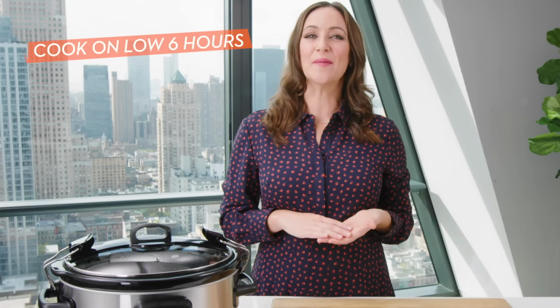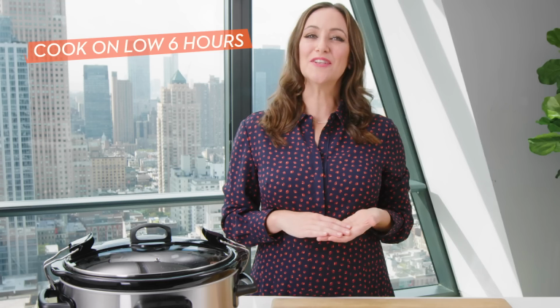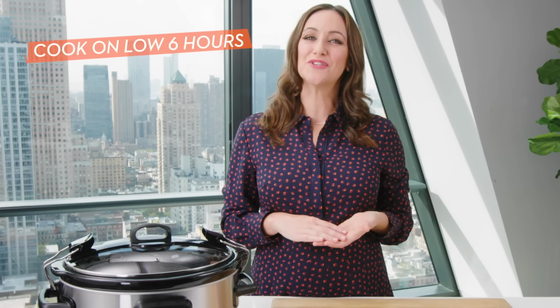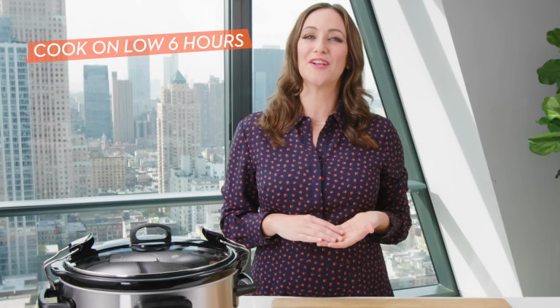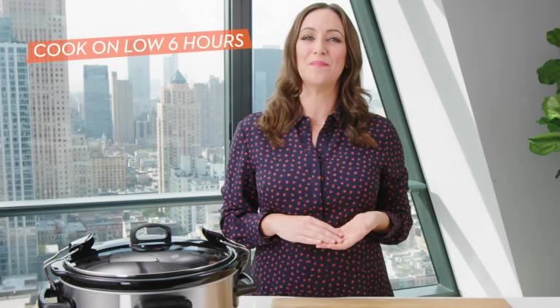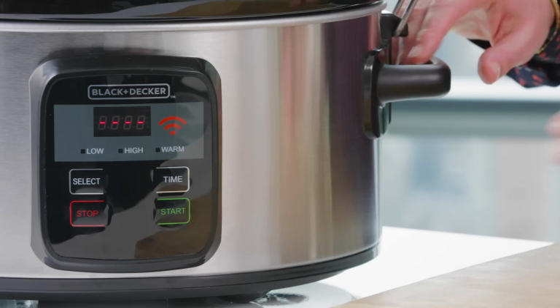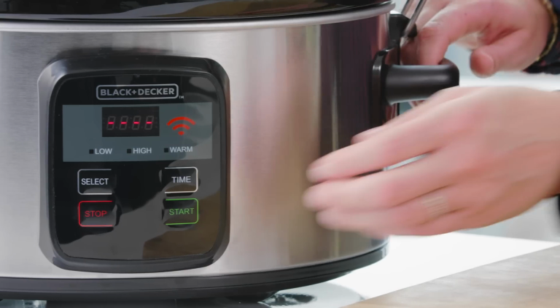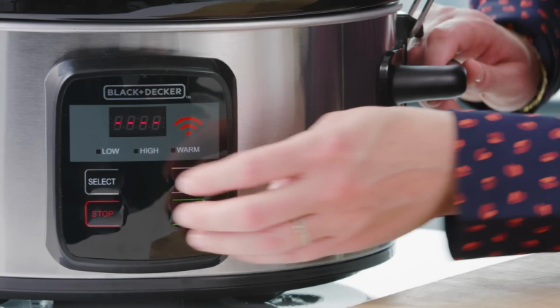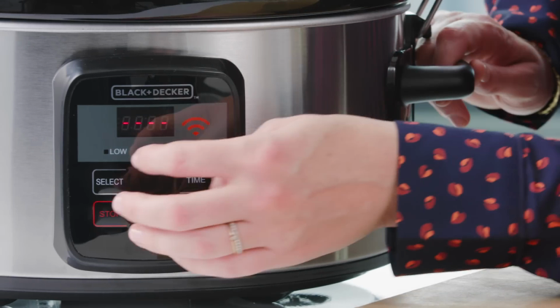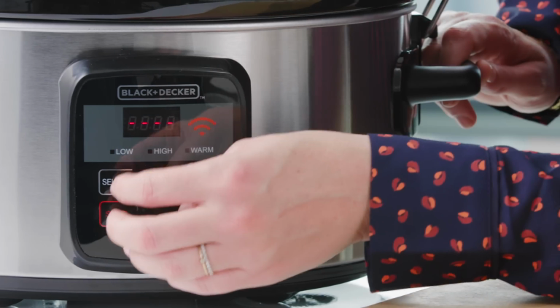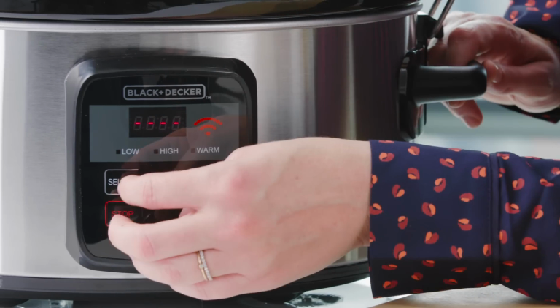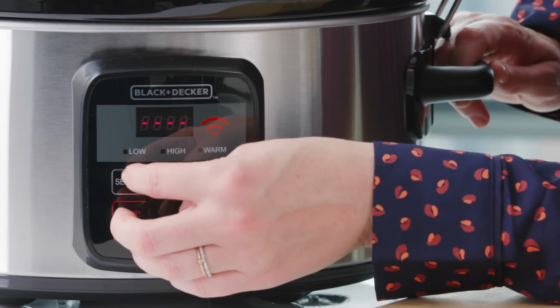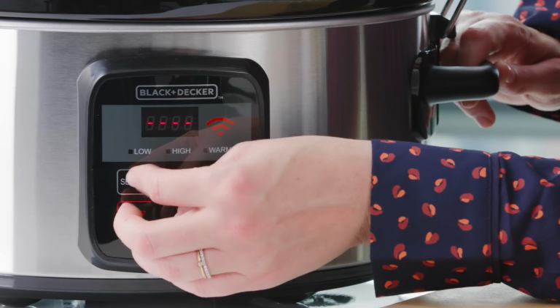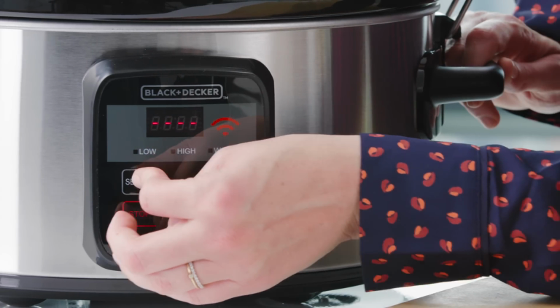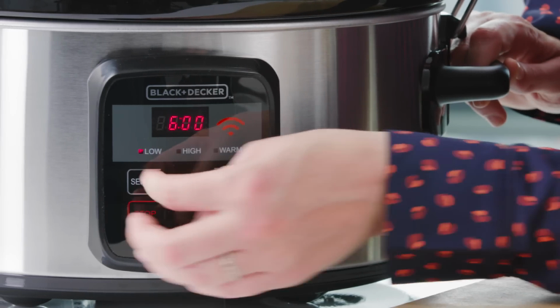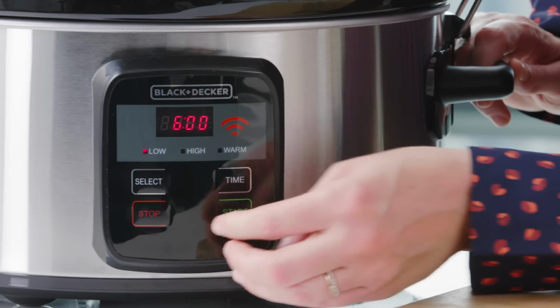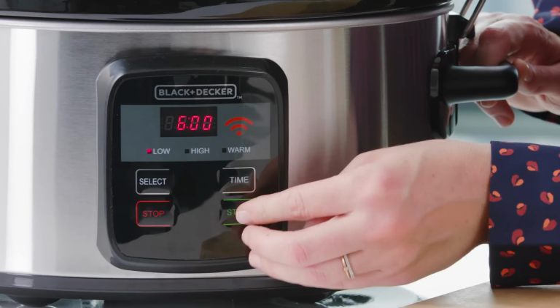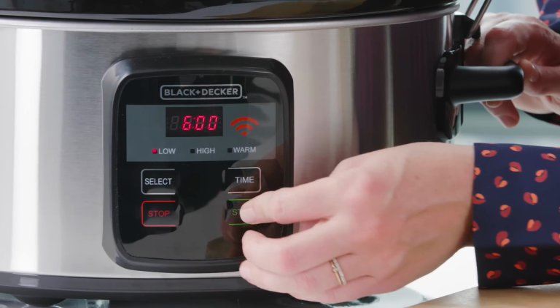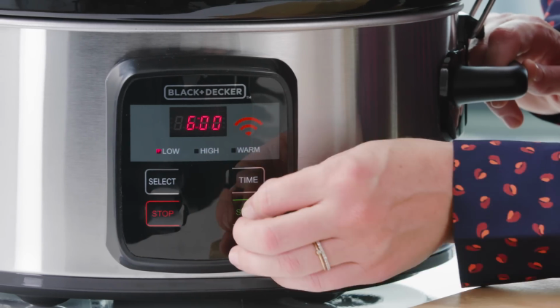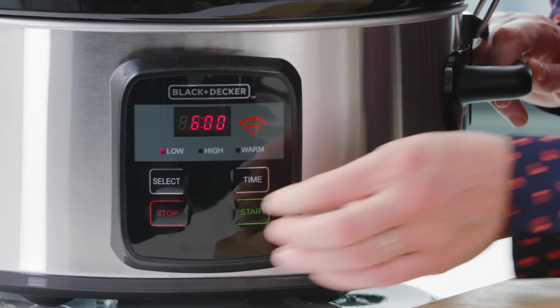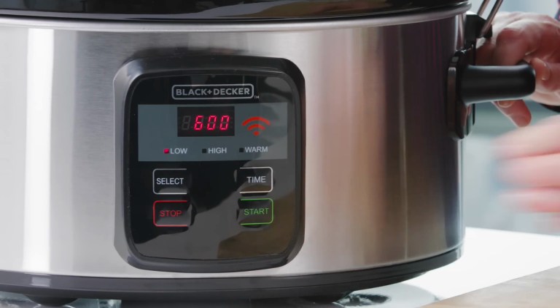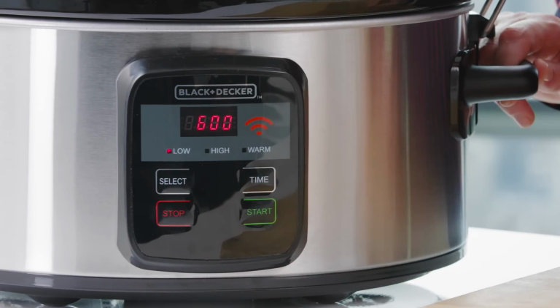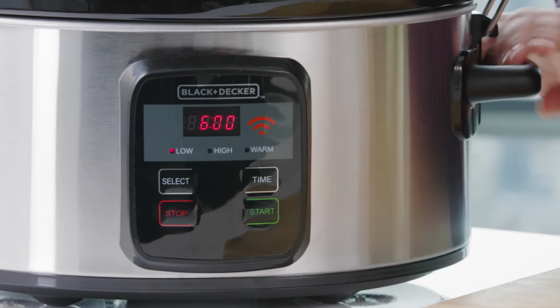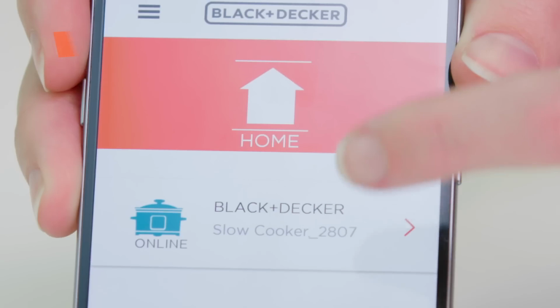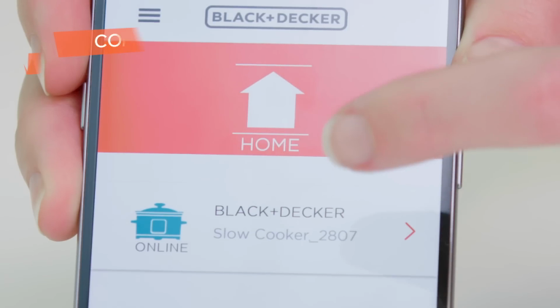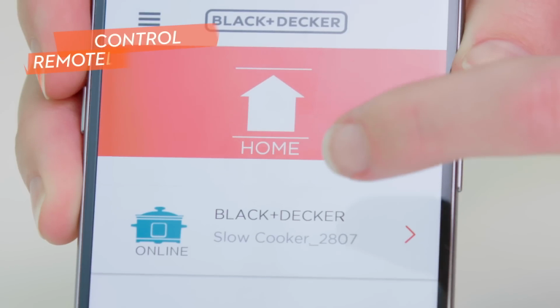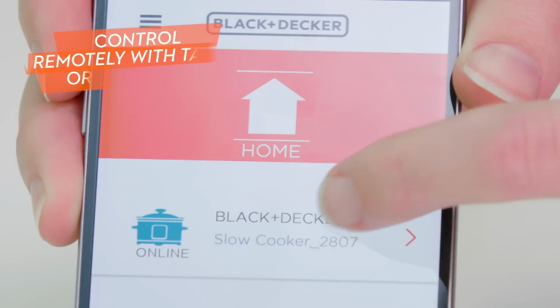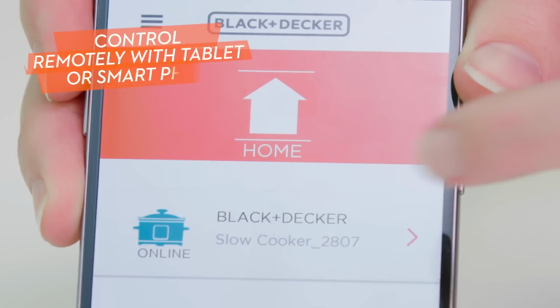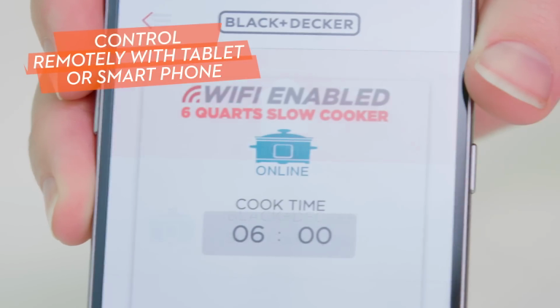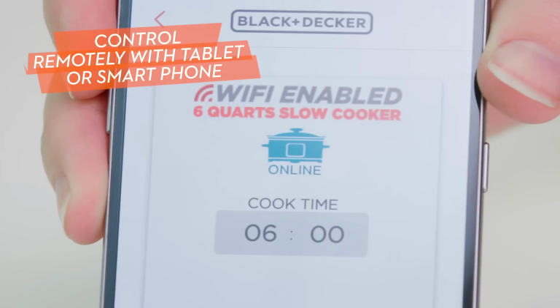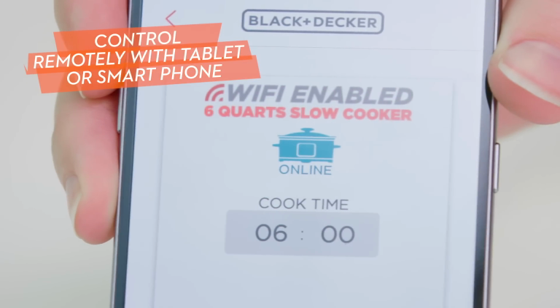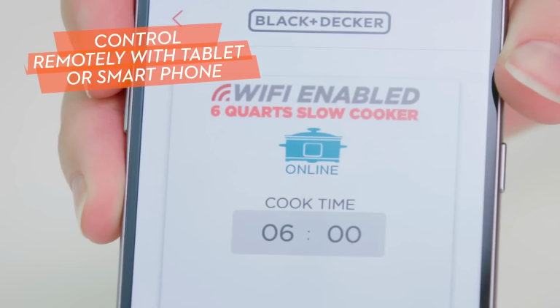I'm going to turn it on manually because I just finished prepping, but it can also be turned on from your tablet or smartphone.